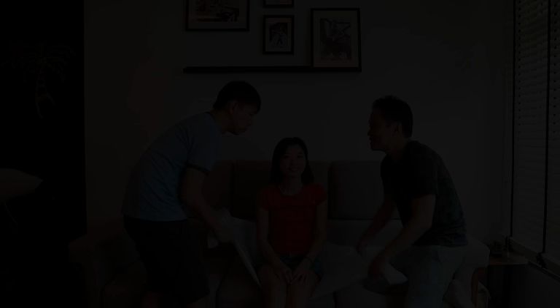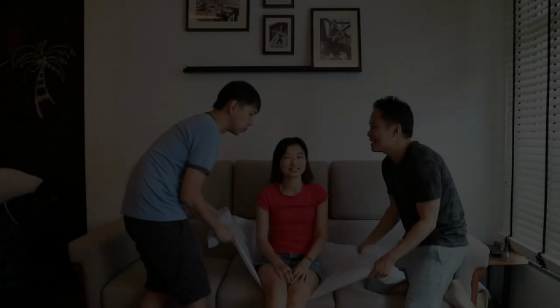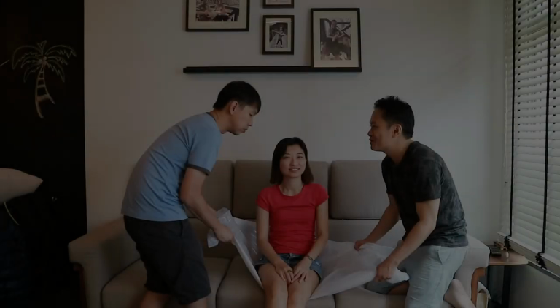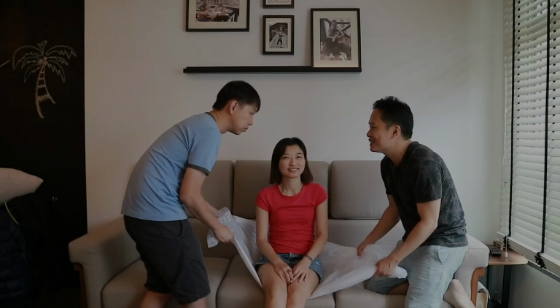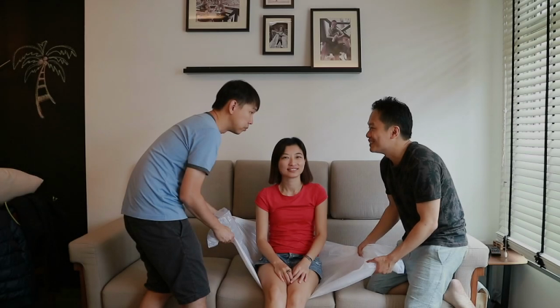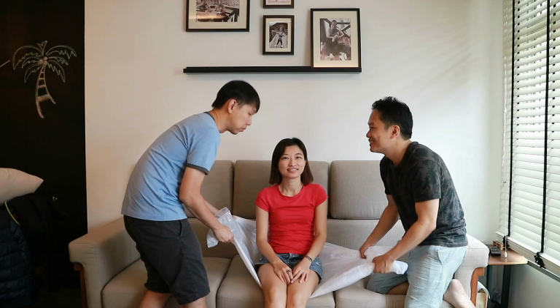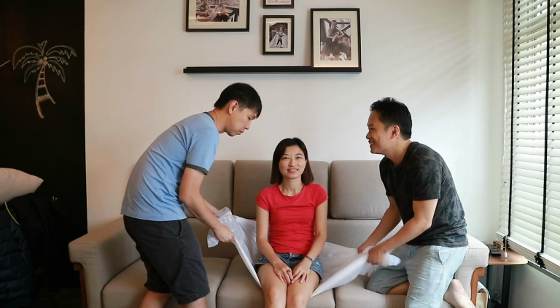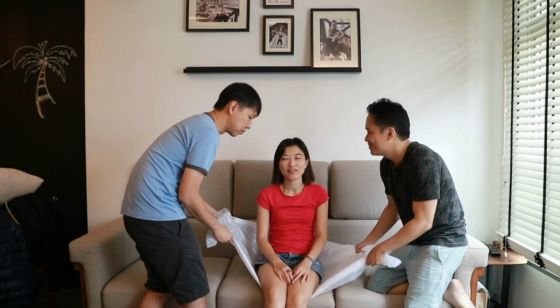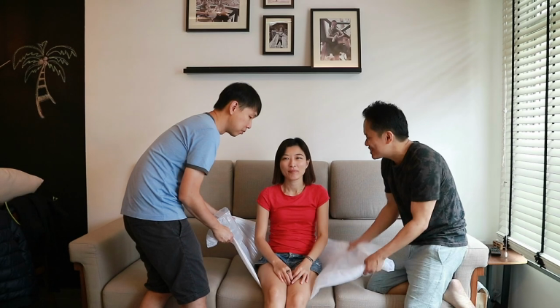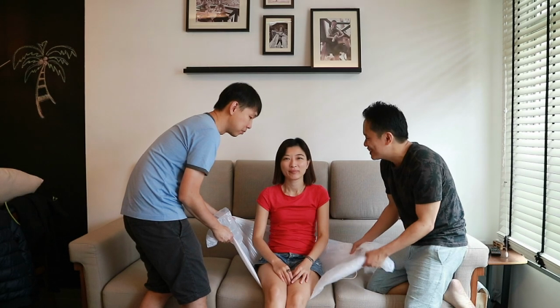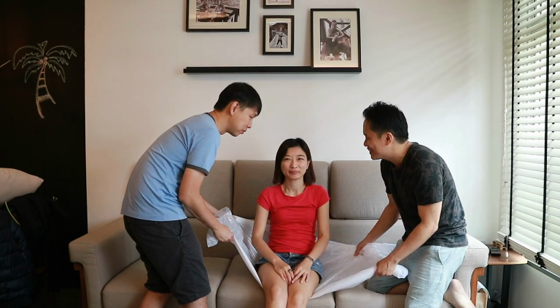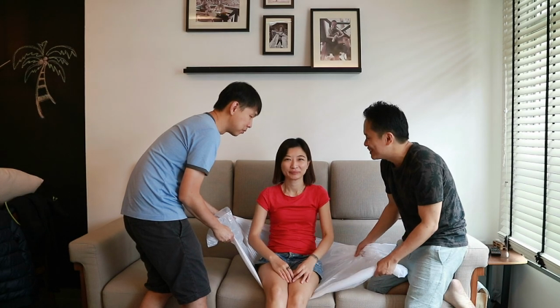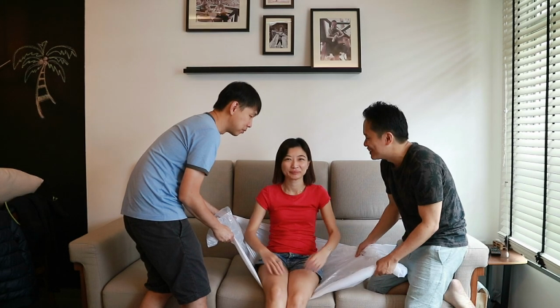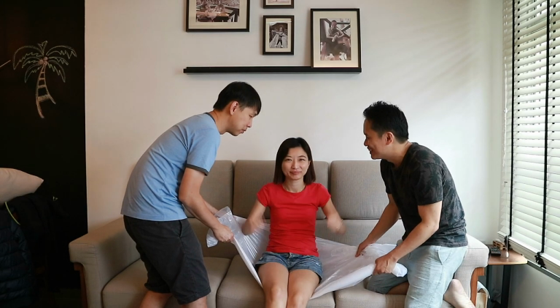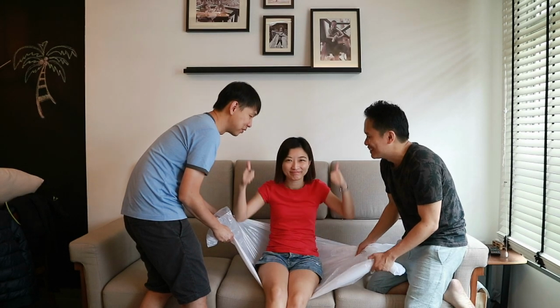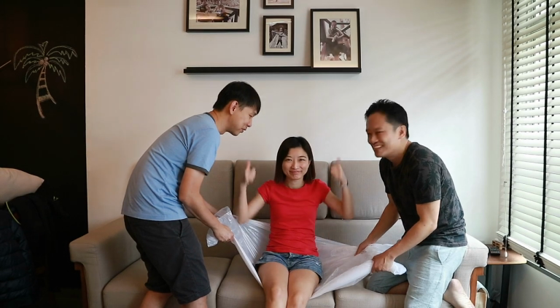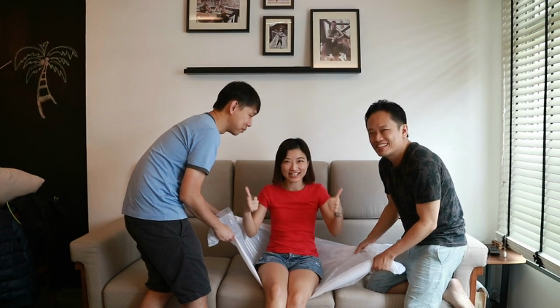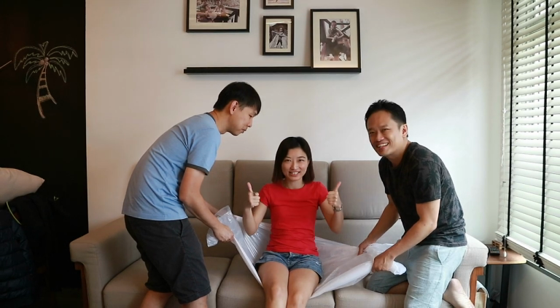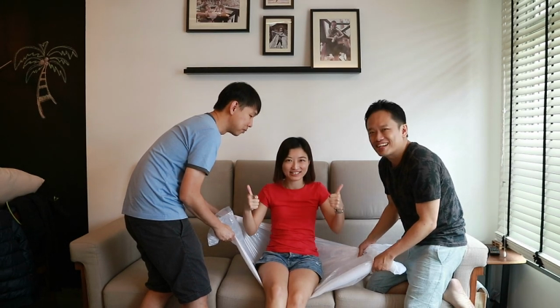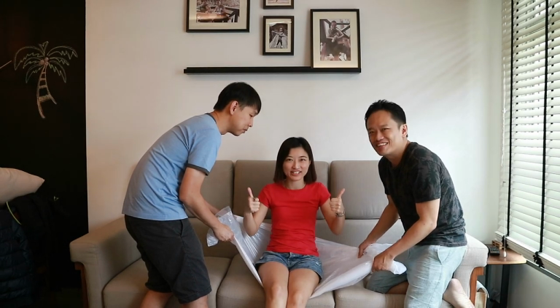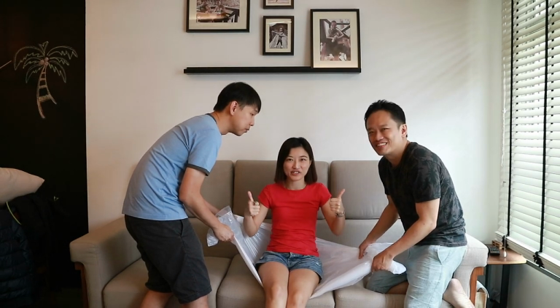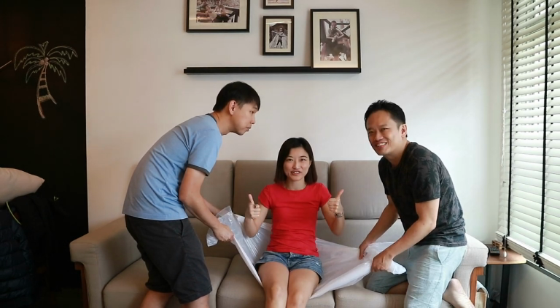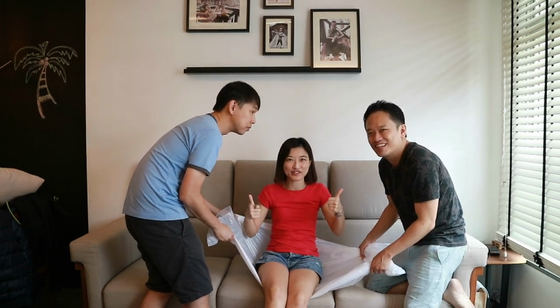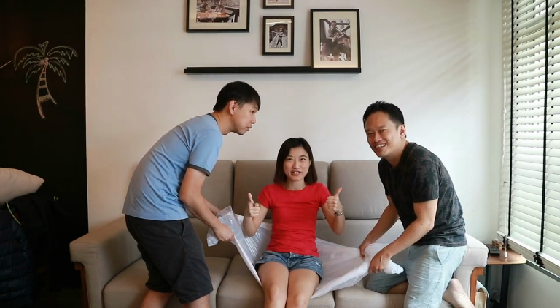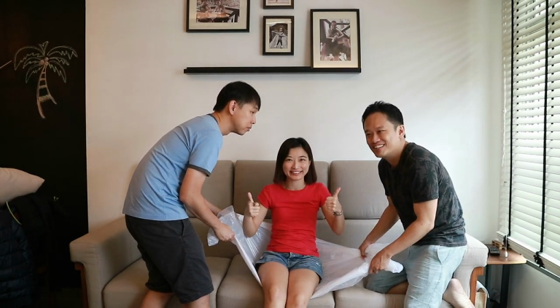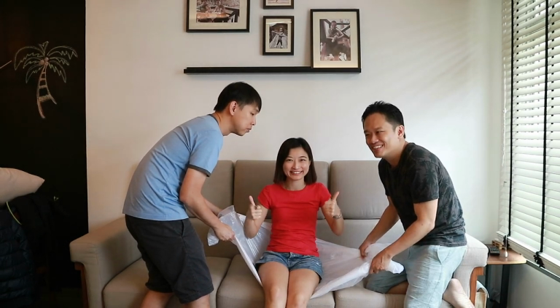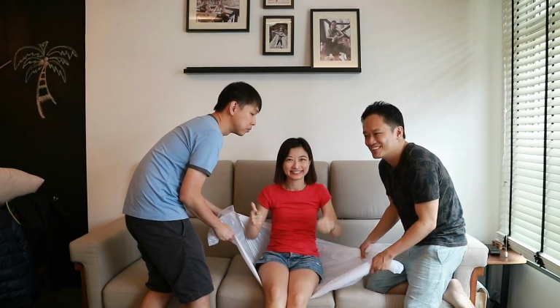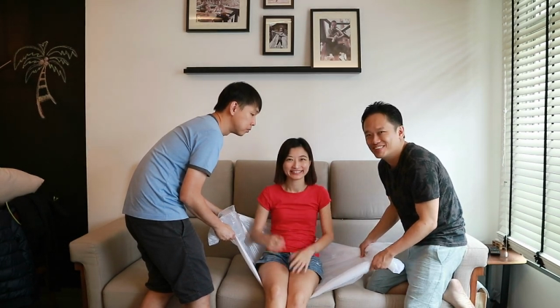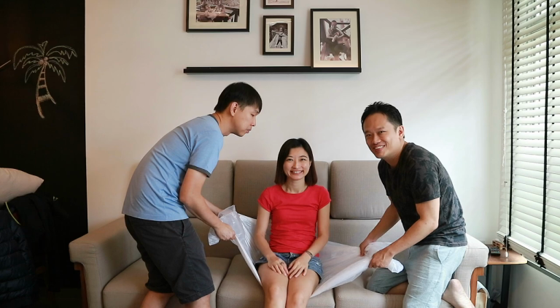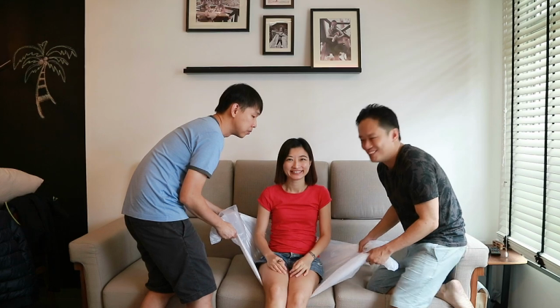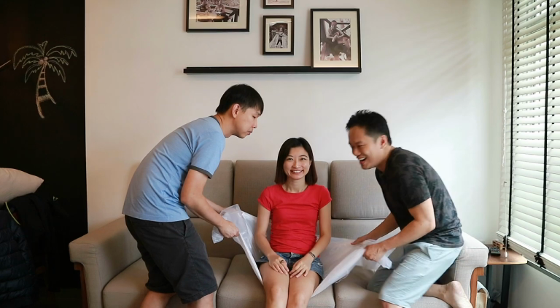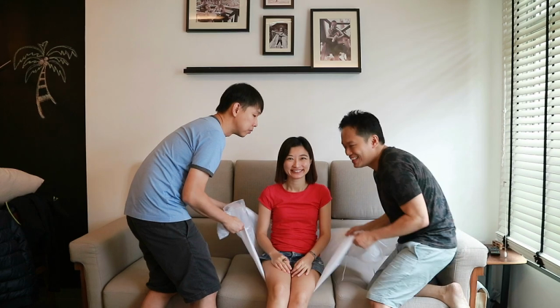CK, are you ready? PC, are you ready? Yes! 3, 2, 1!